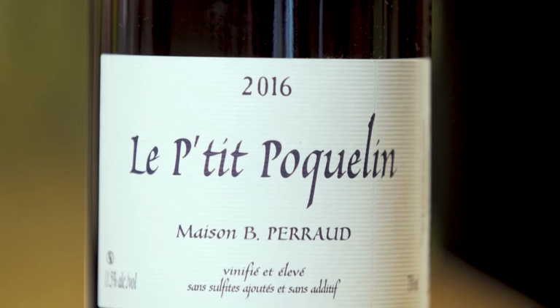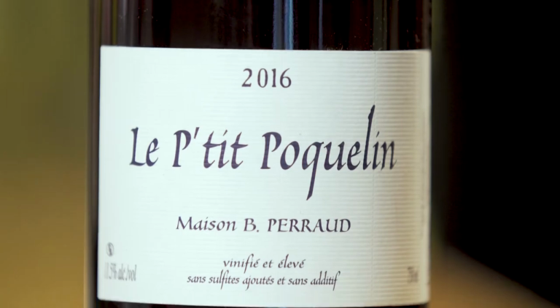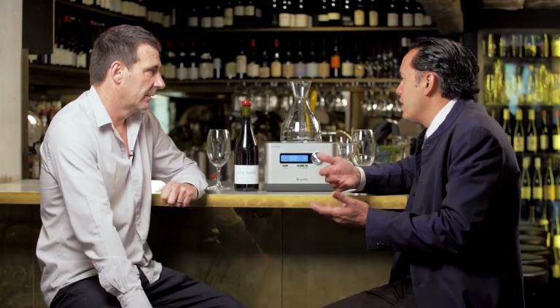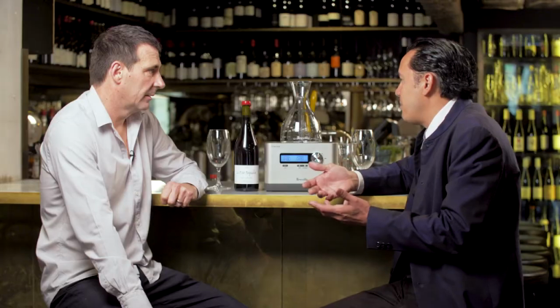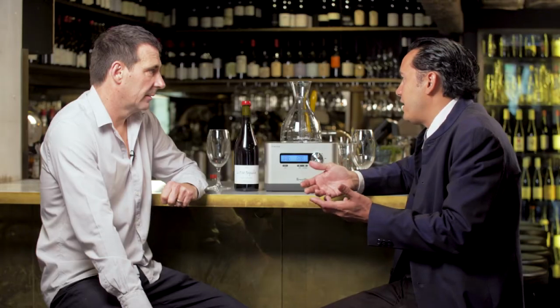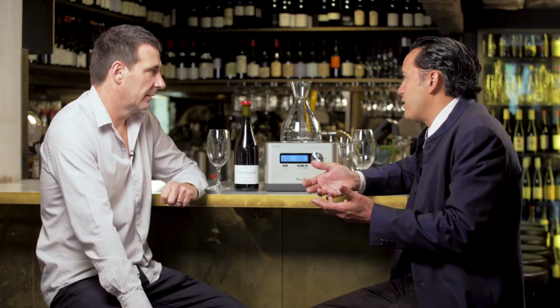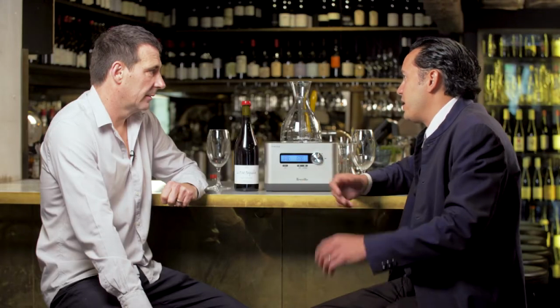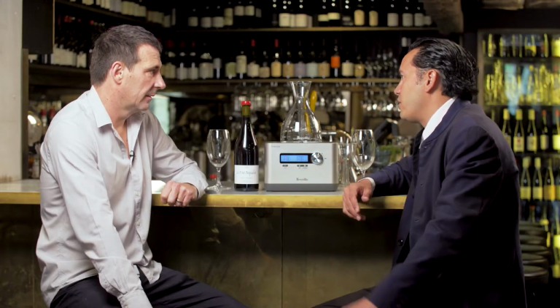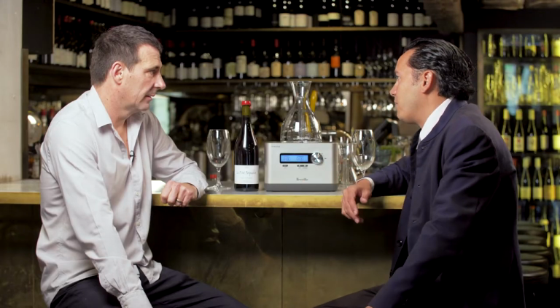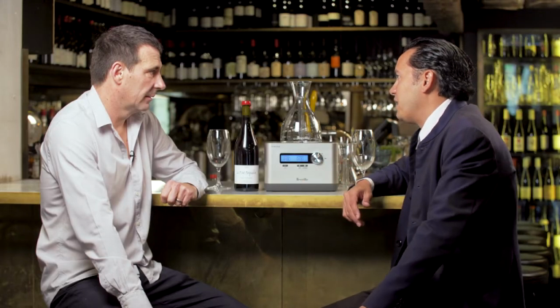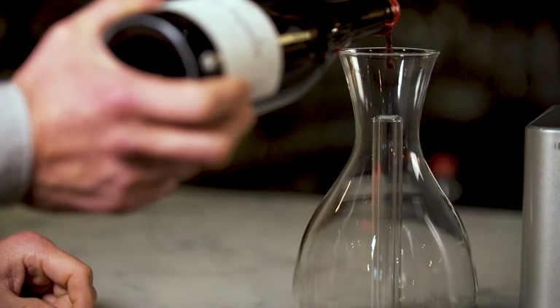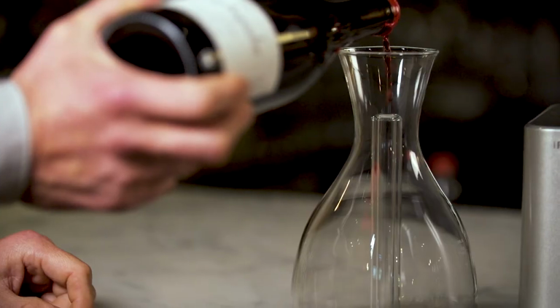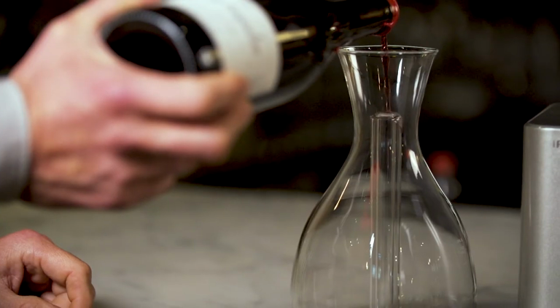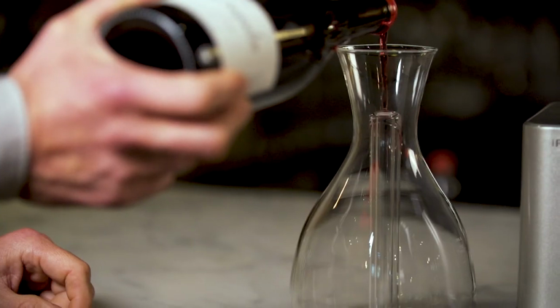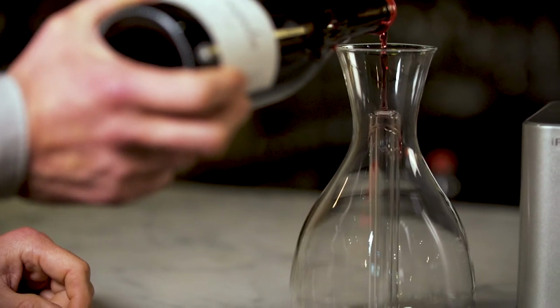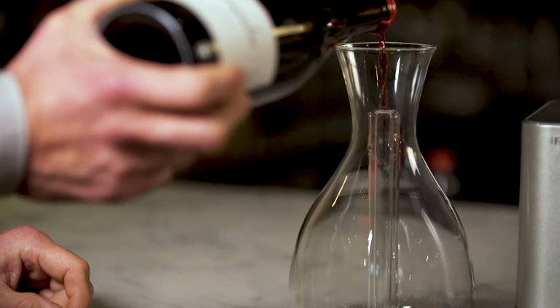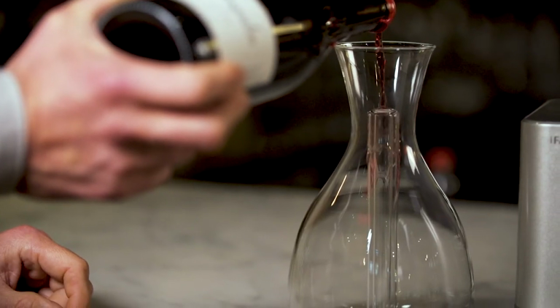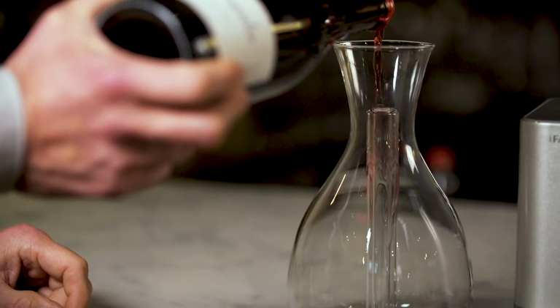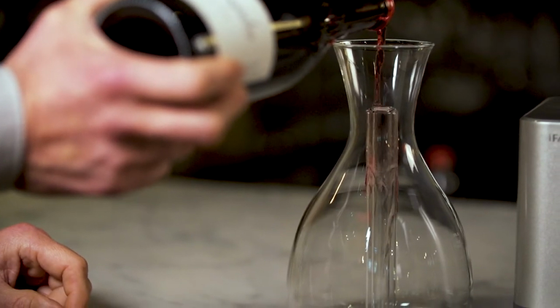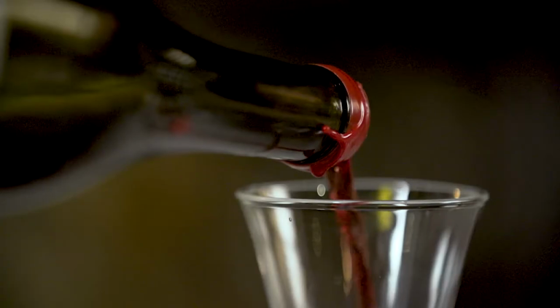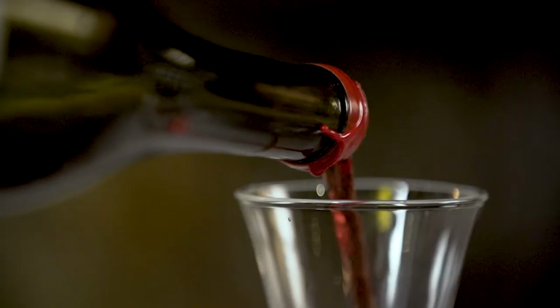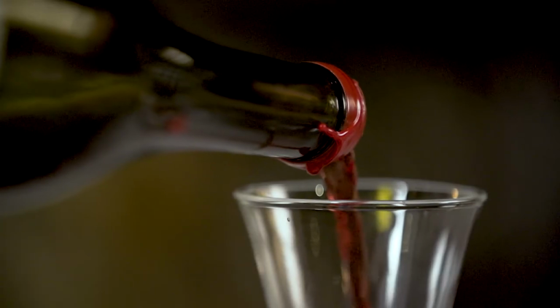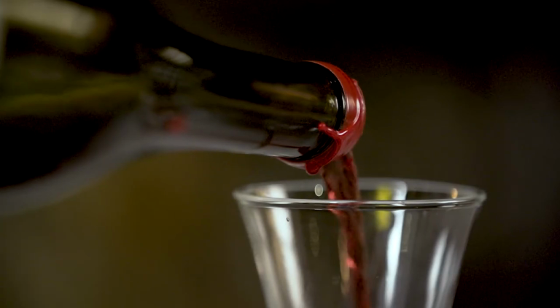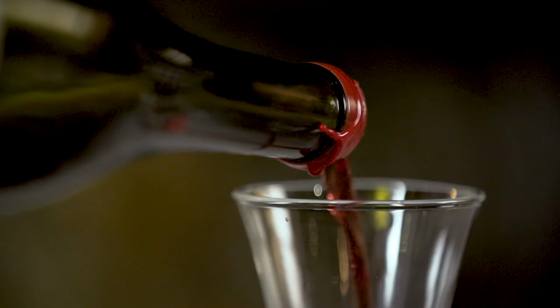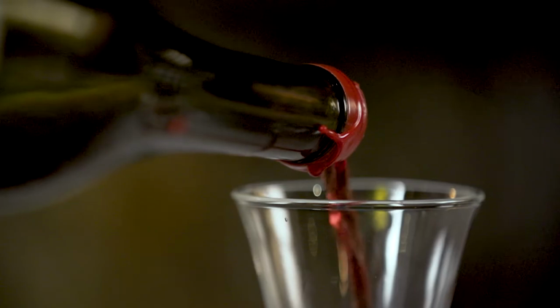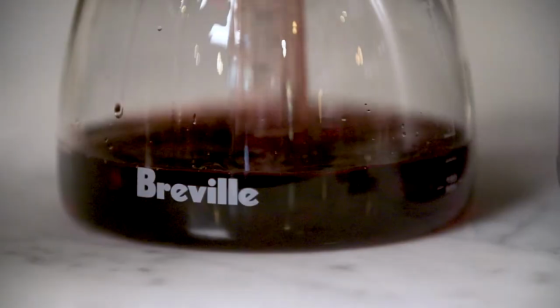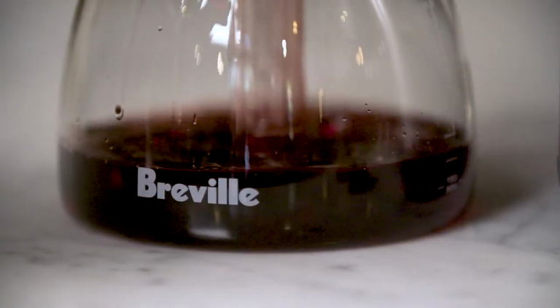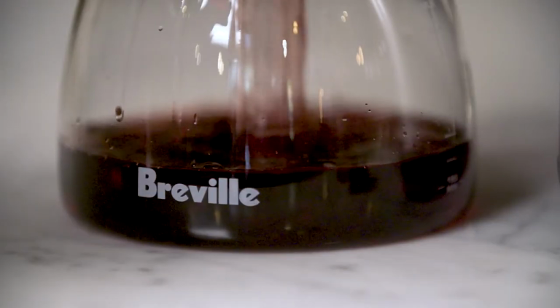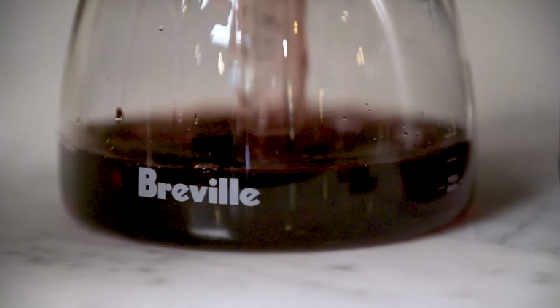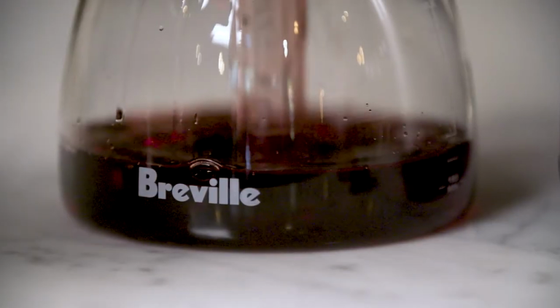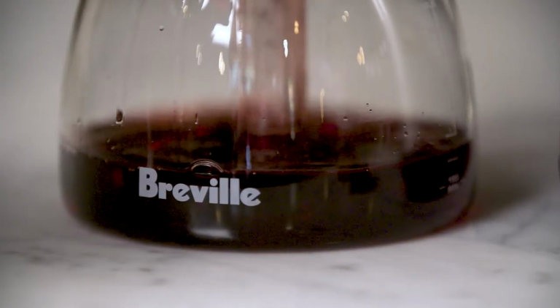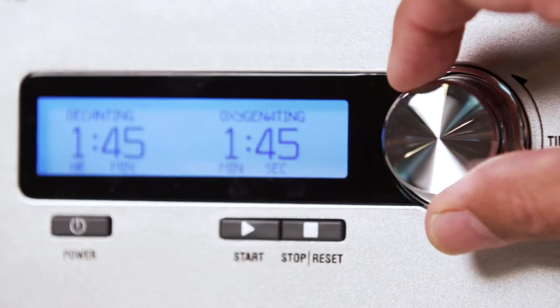How do you eliminate that spritz normally? Decanting and giving the wine a bit of a shake. With the Breville sommelier, we can do that all in one go.